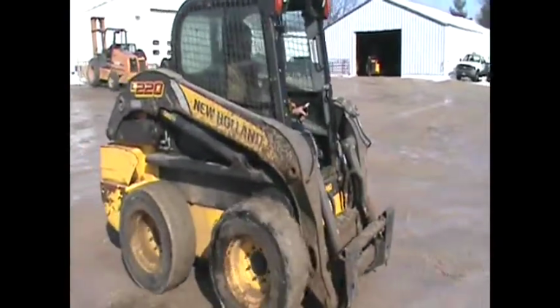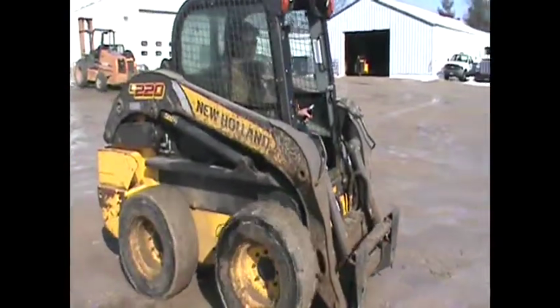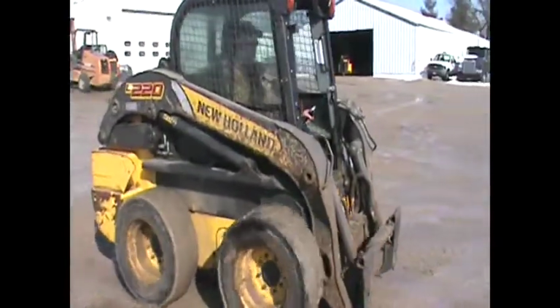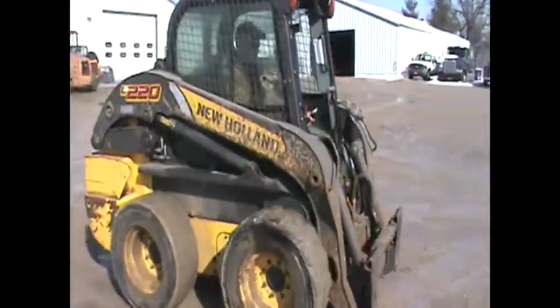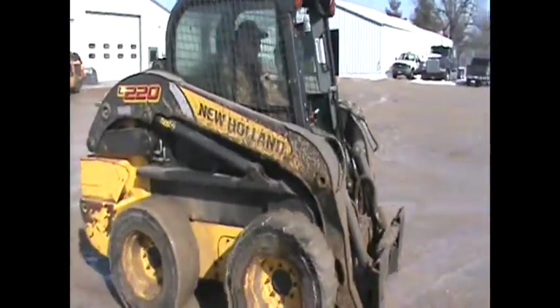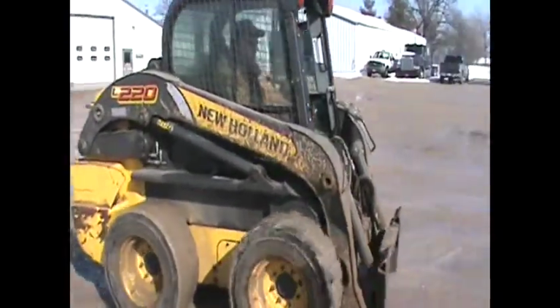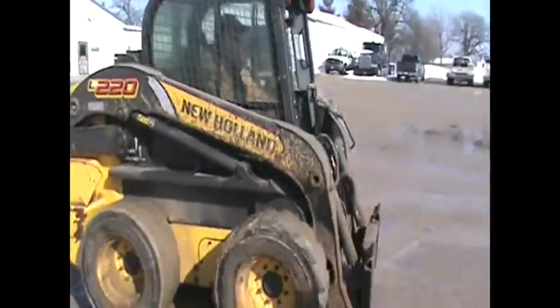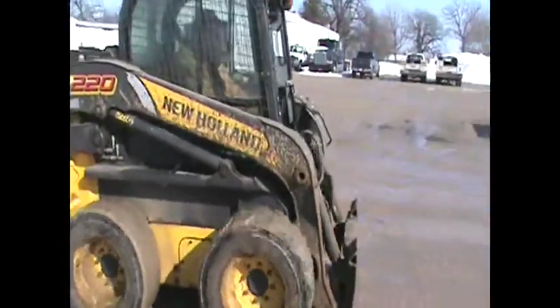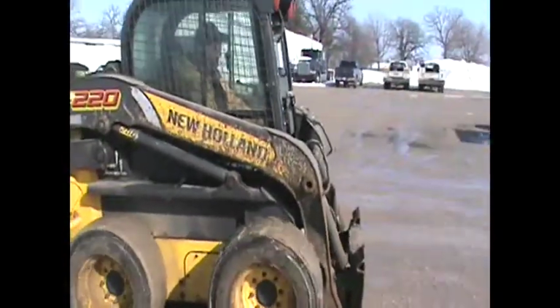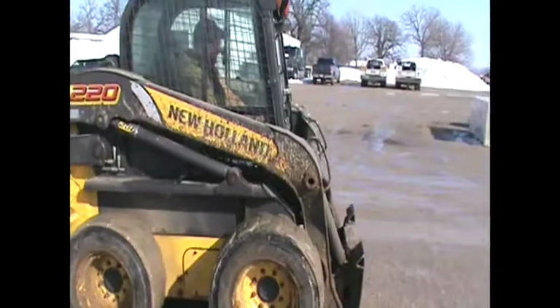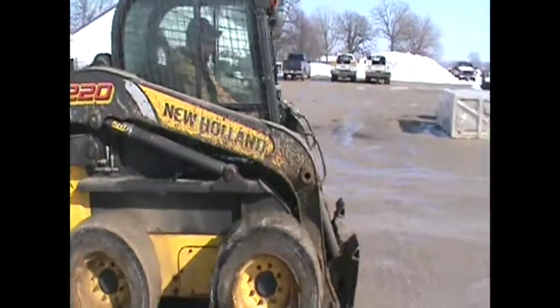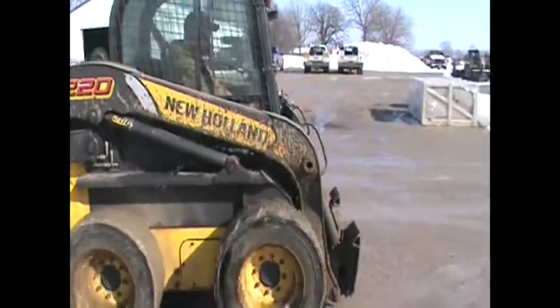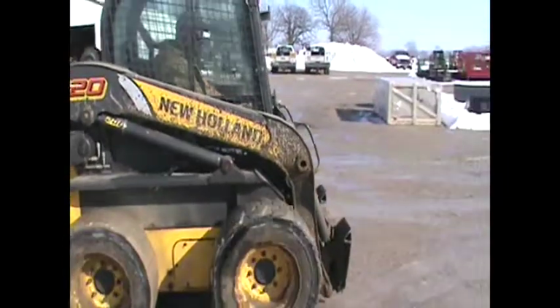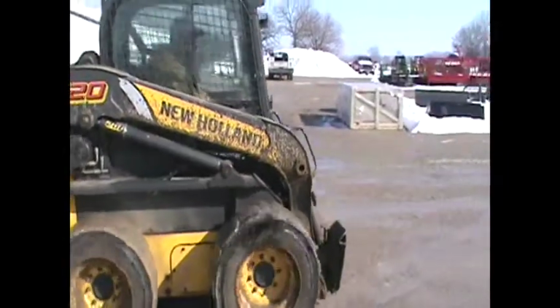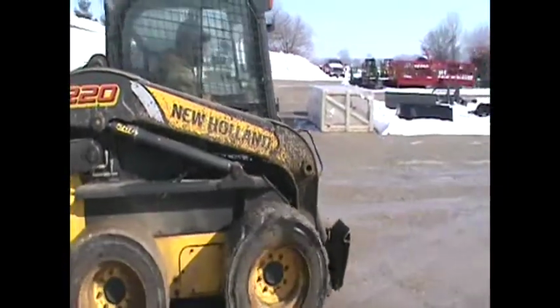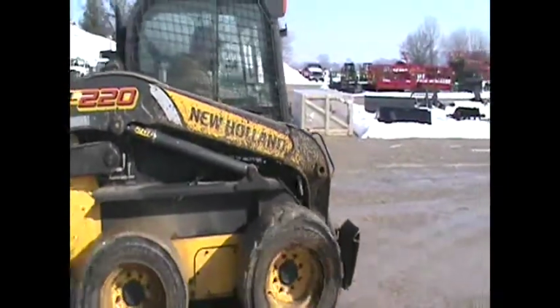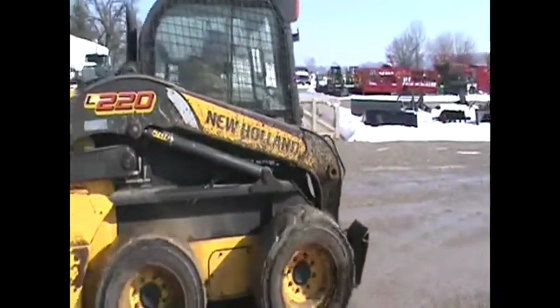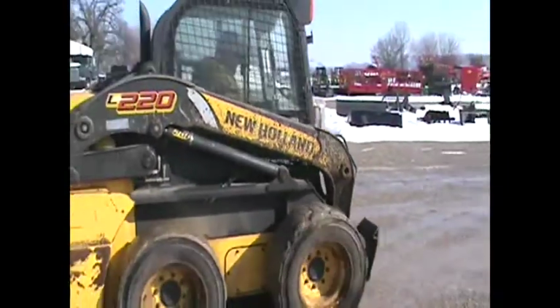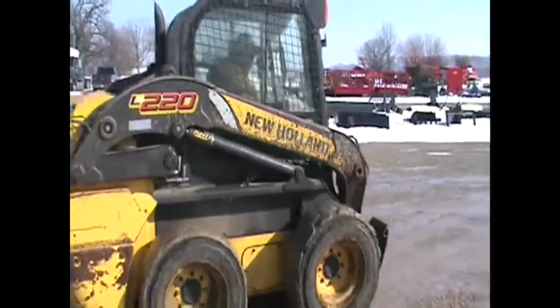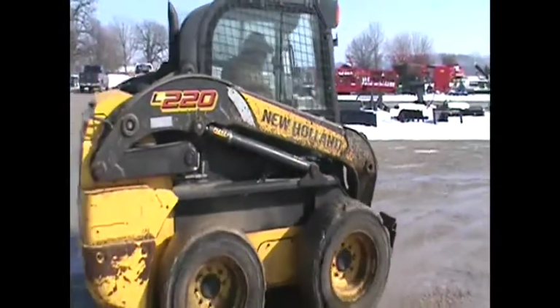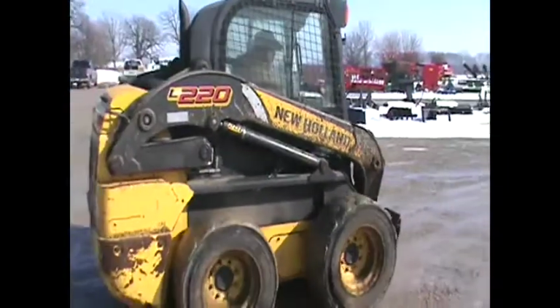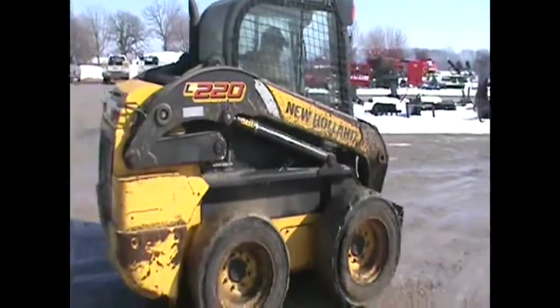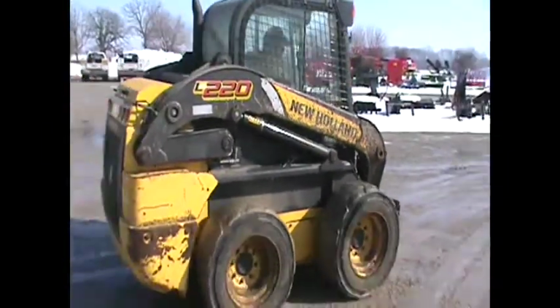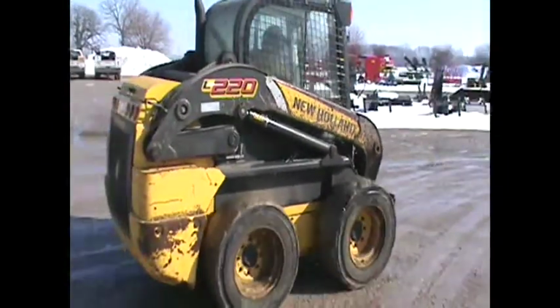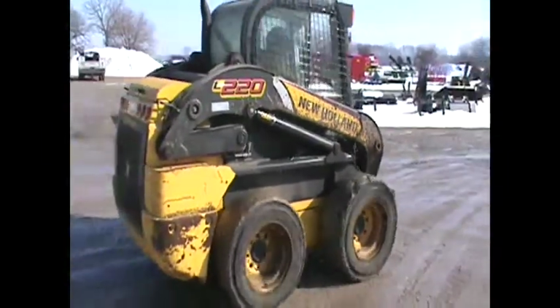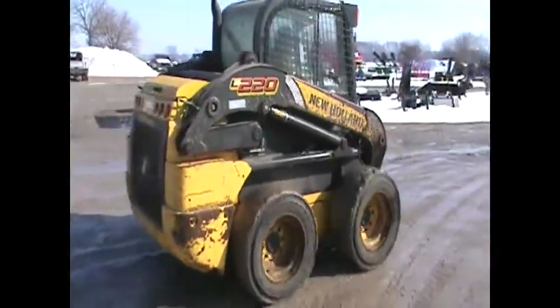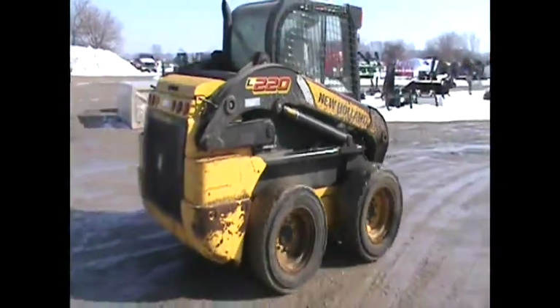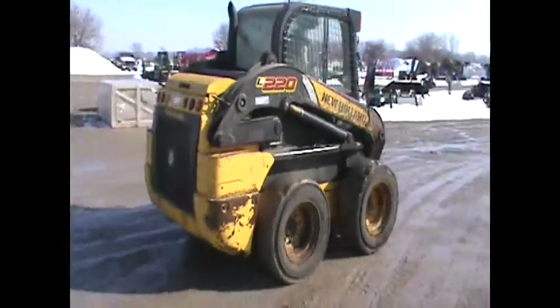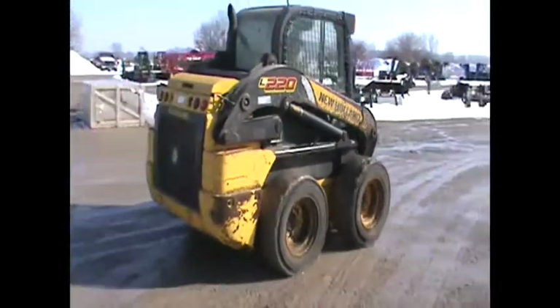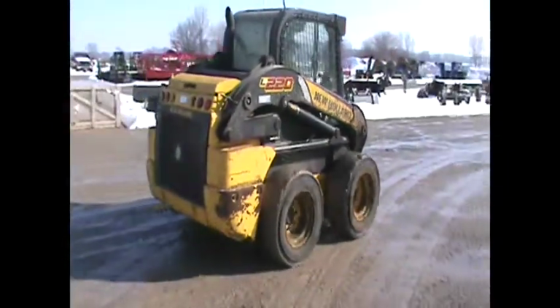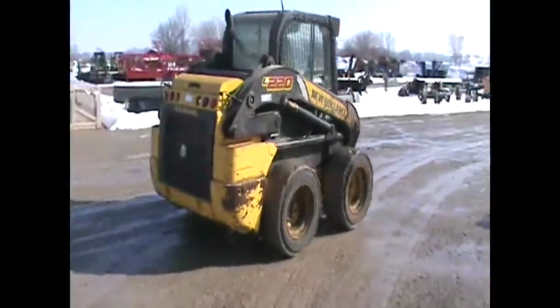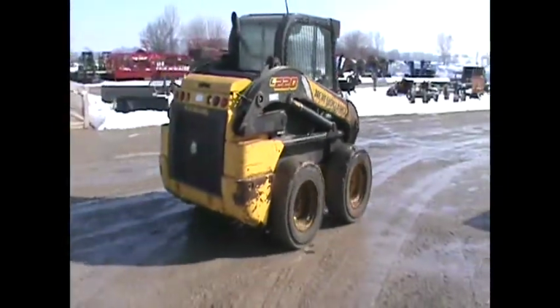There you have it. A New Holland L220 skid steer loader.